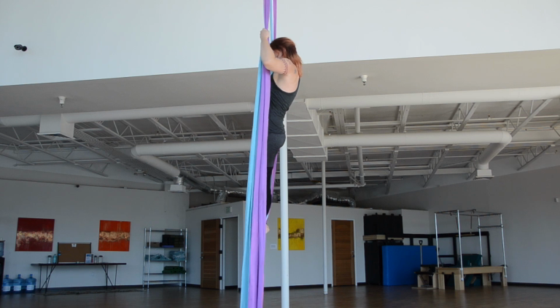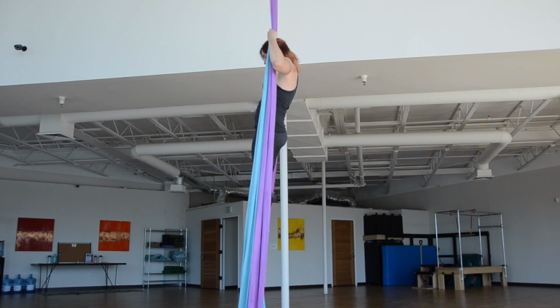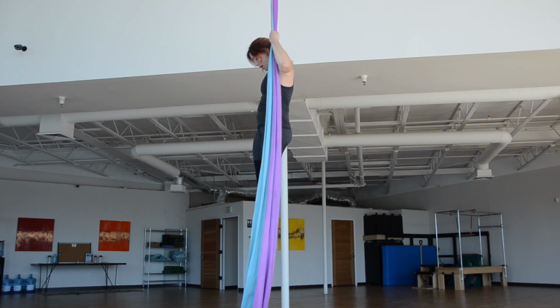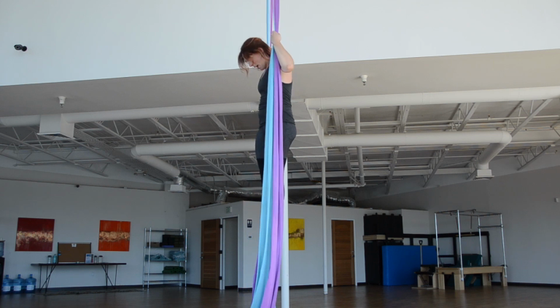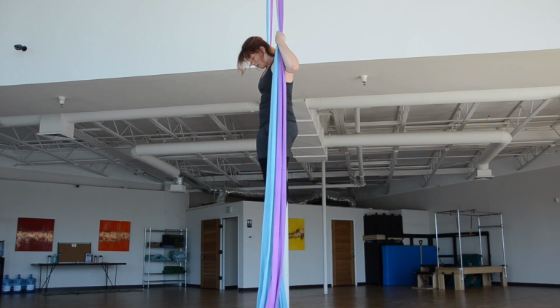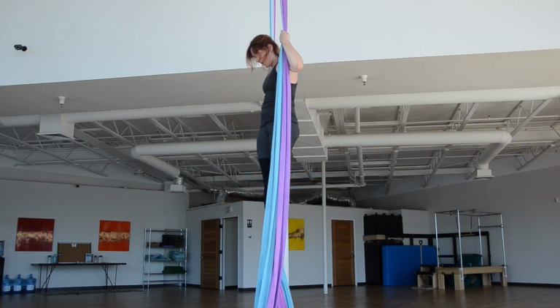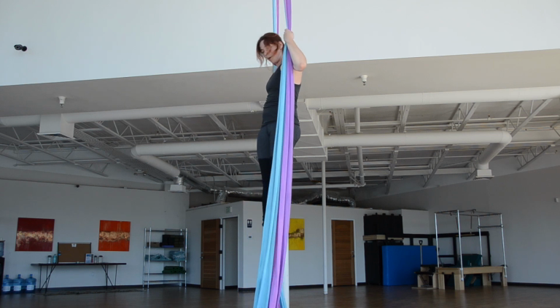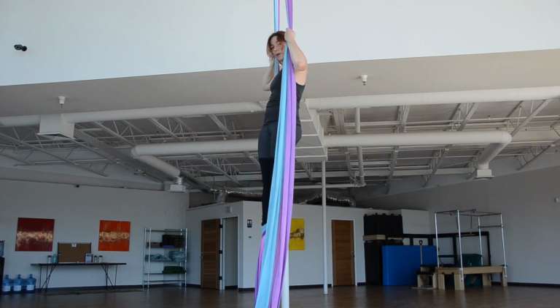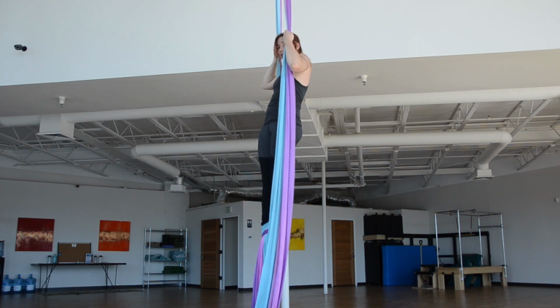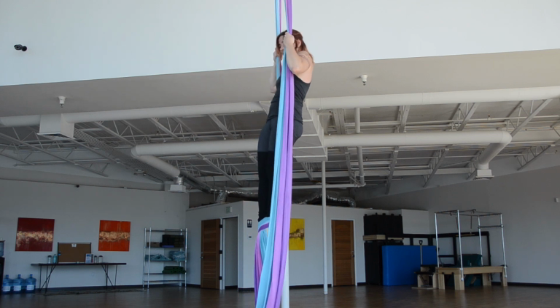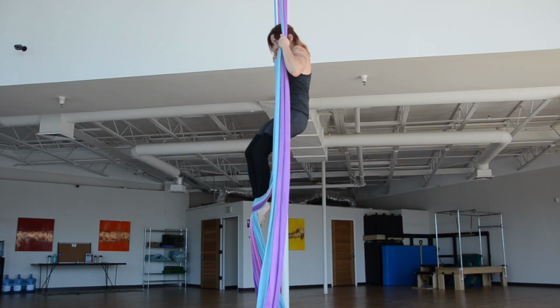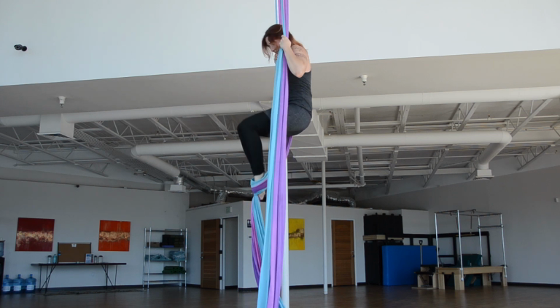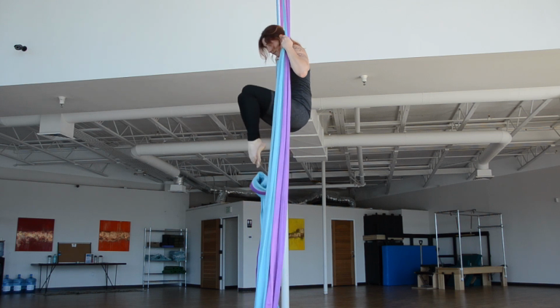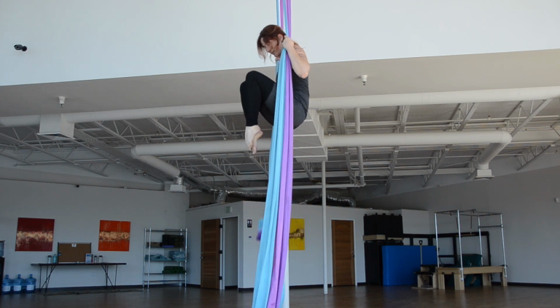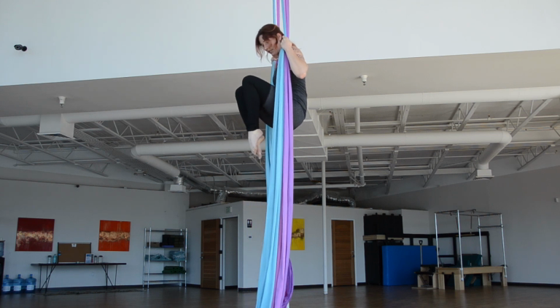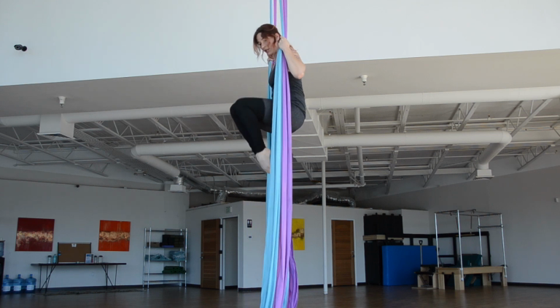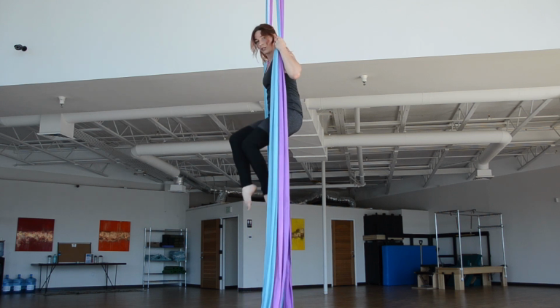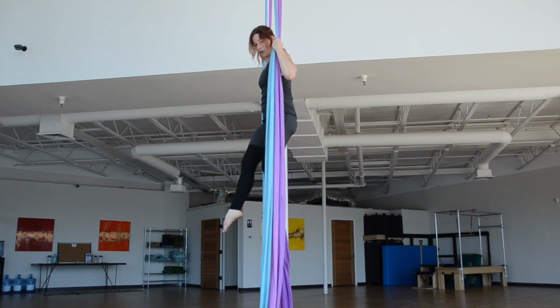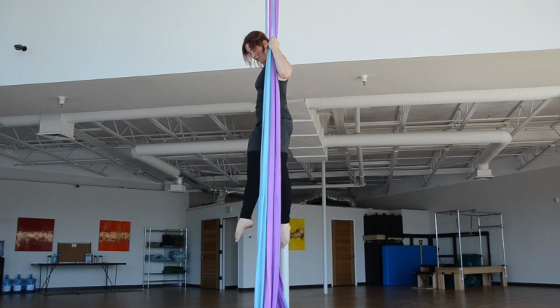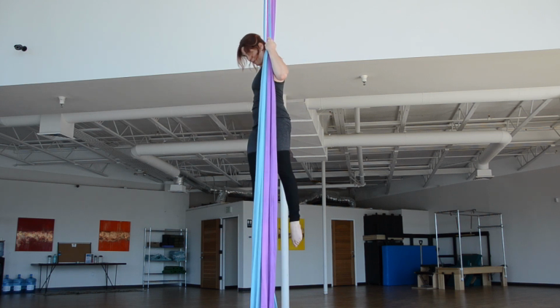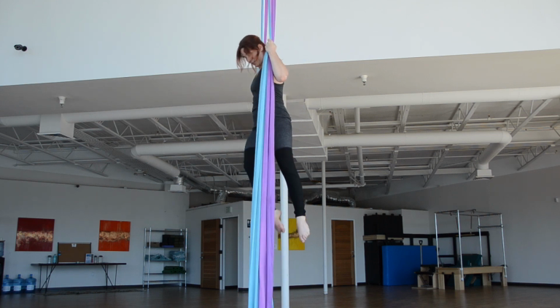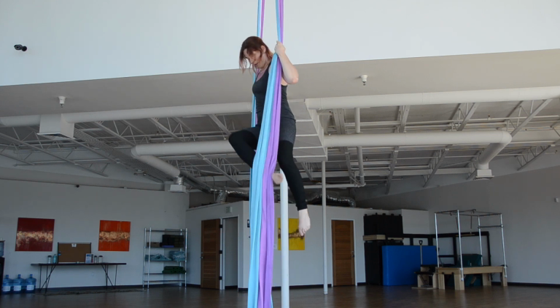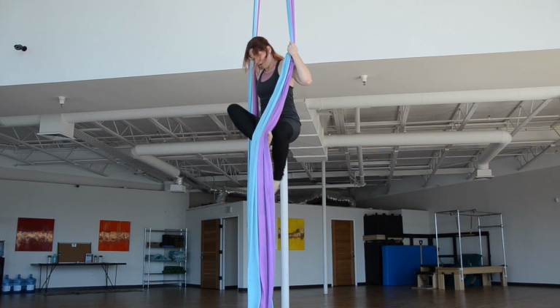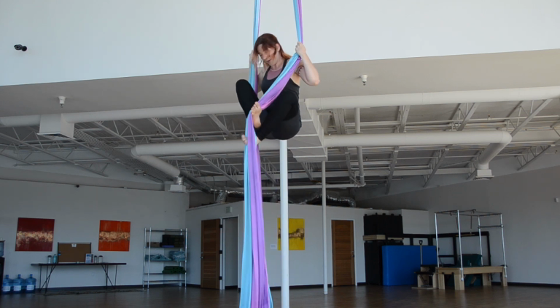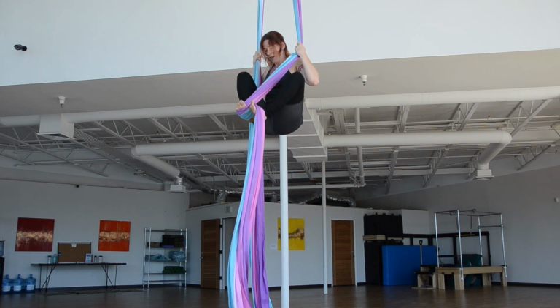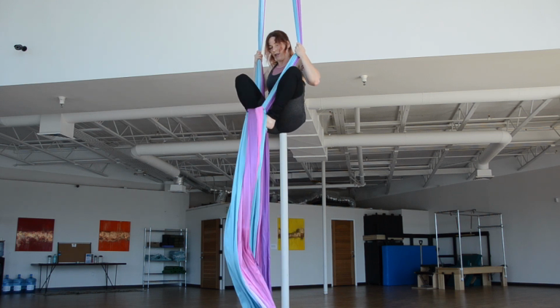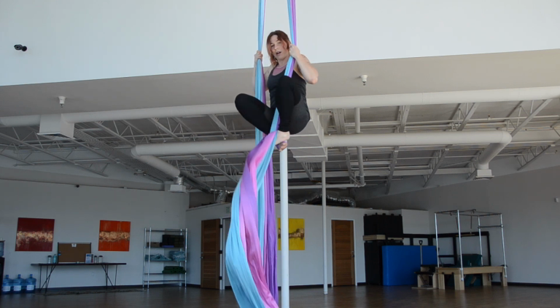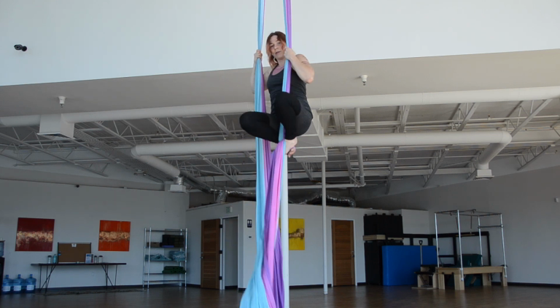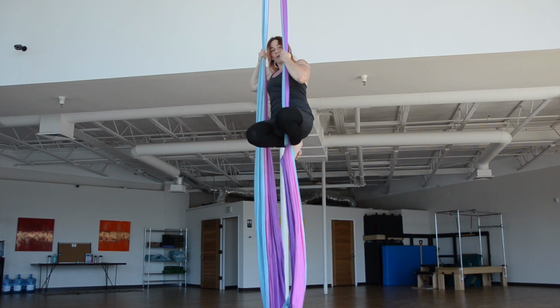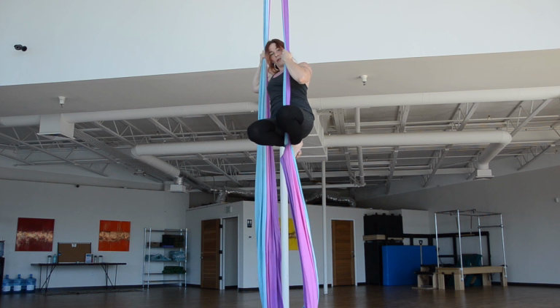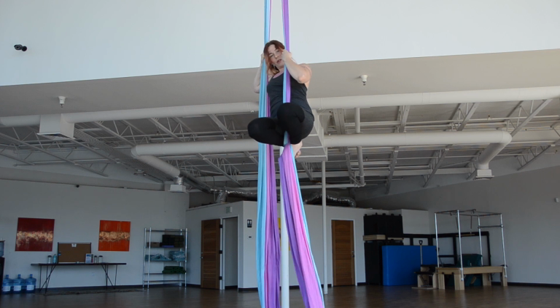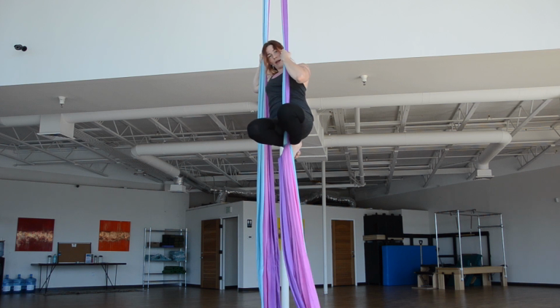To come out, I'm going to need to lift so the back is coming off. Then I'll come into another climb.